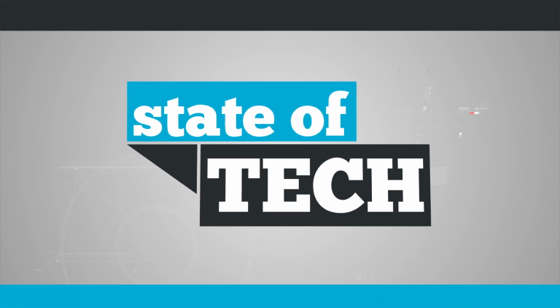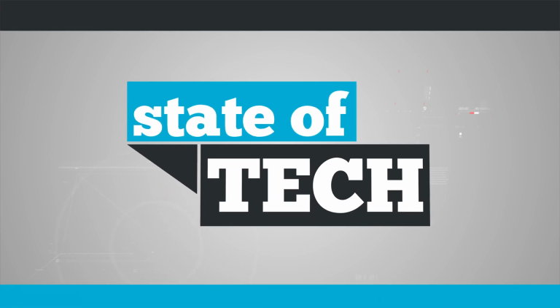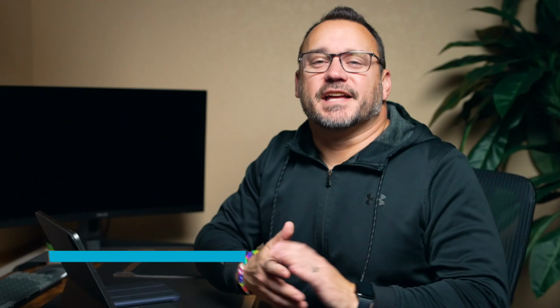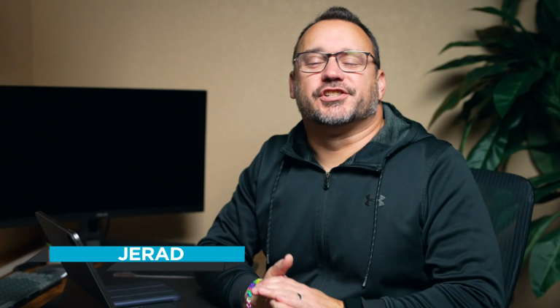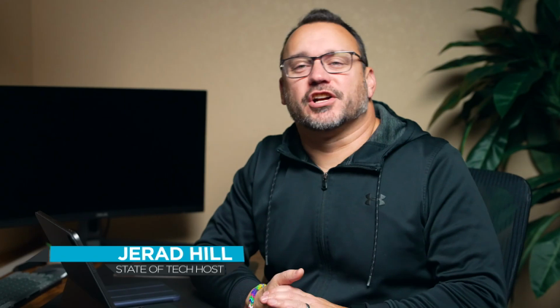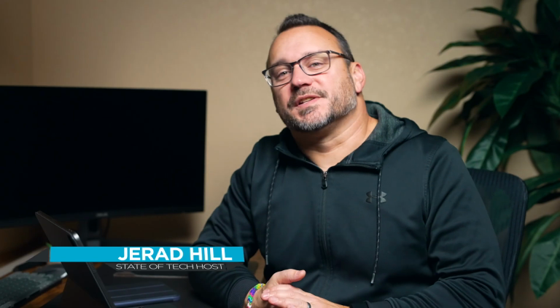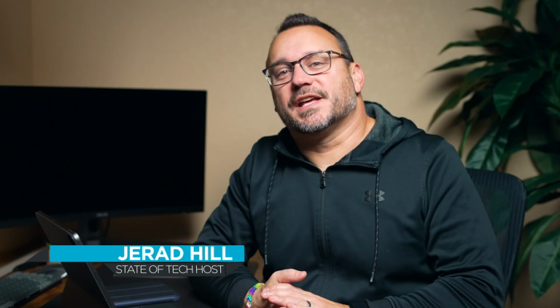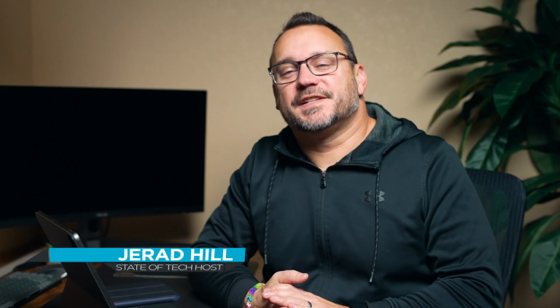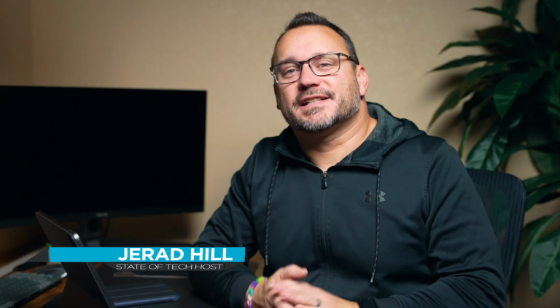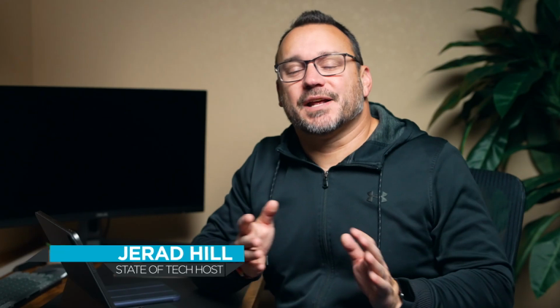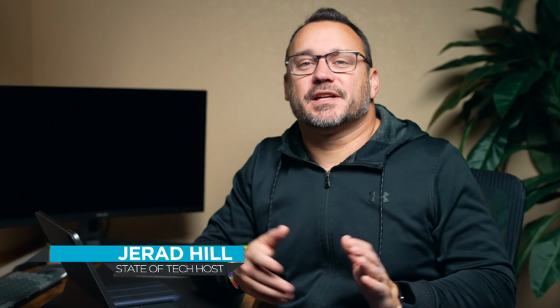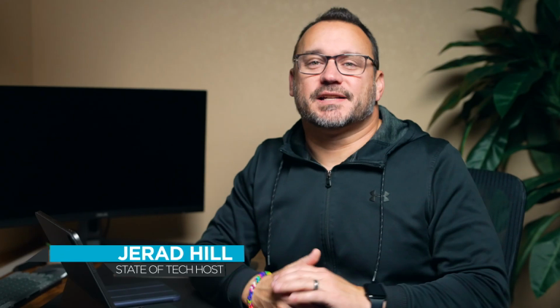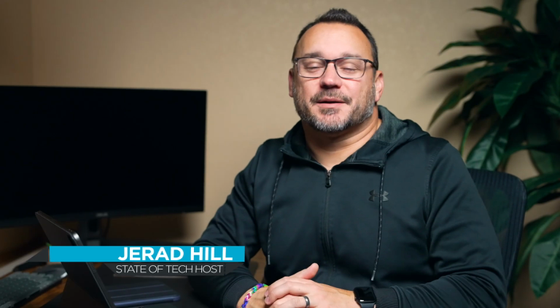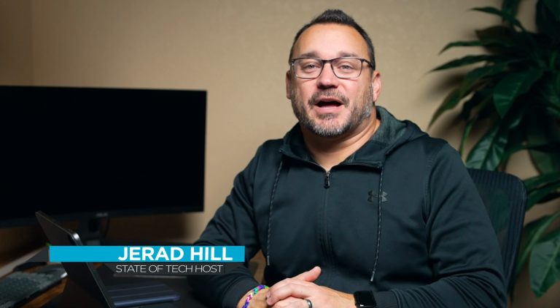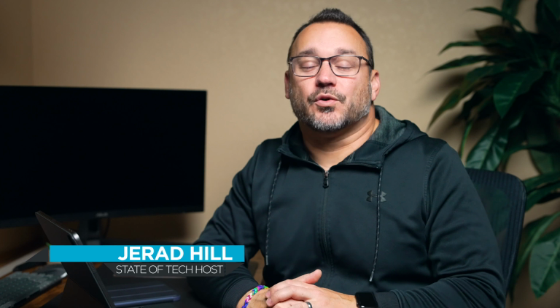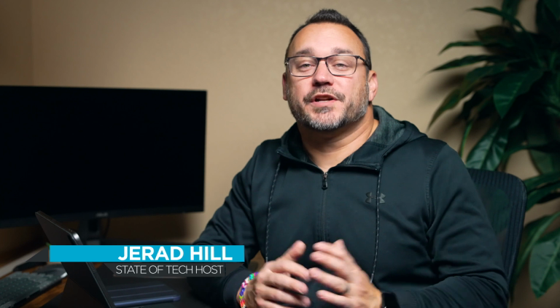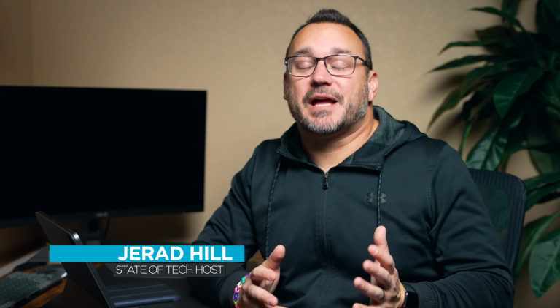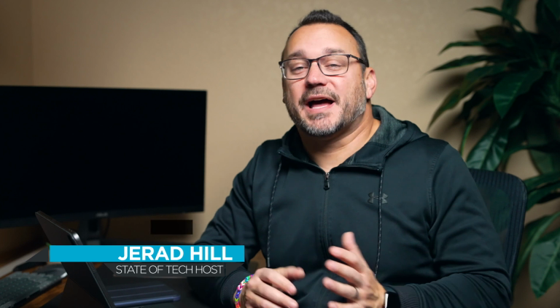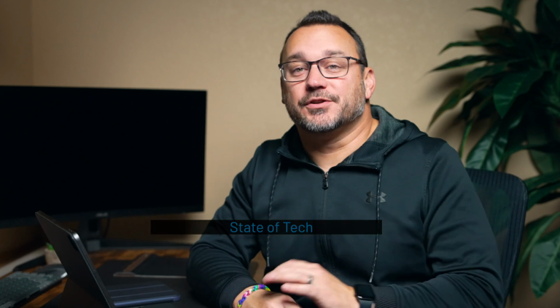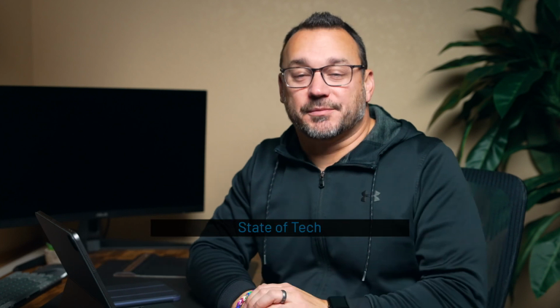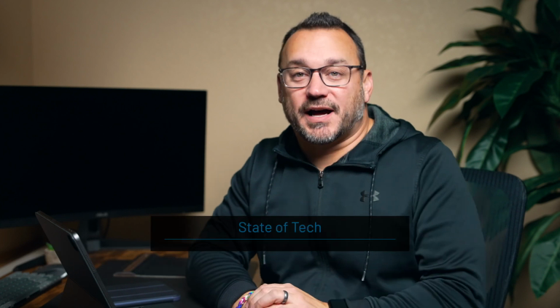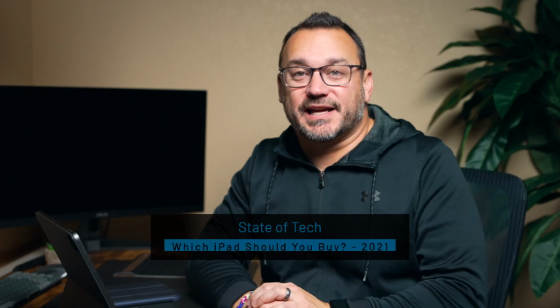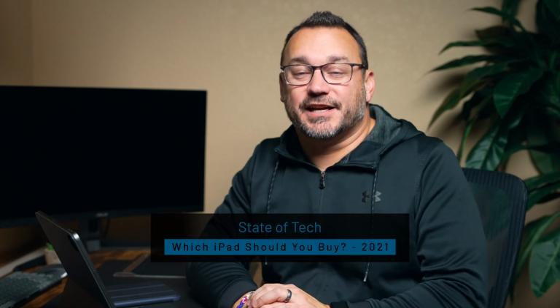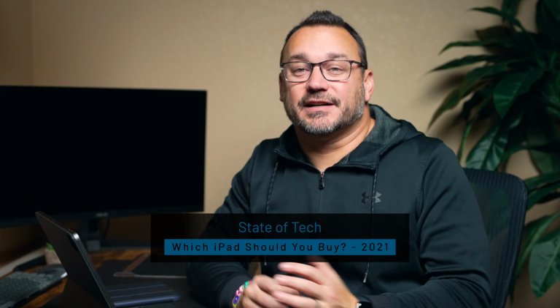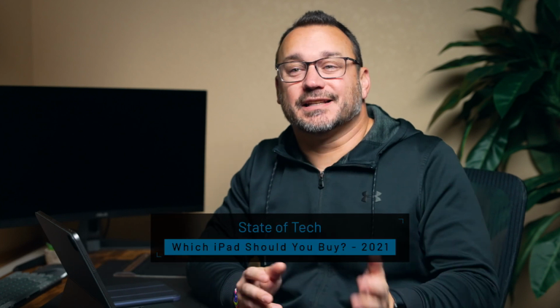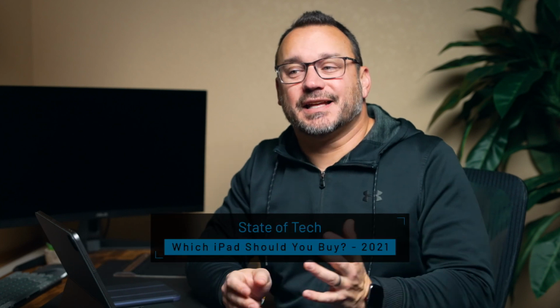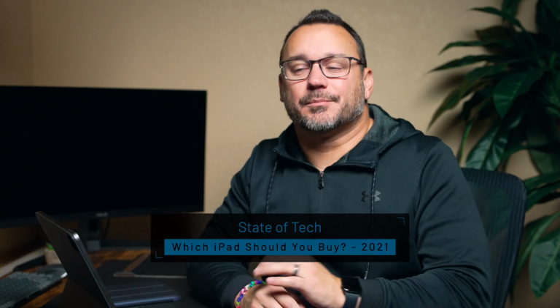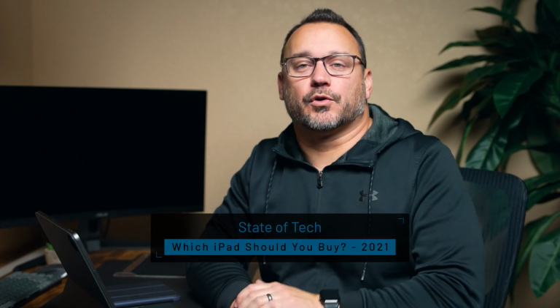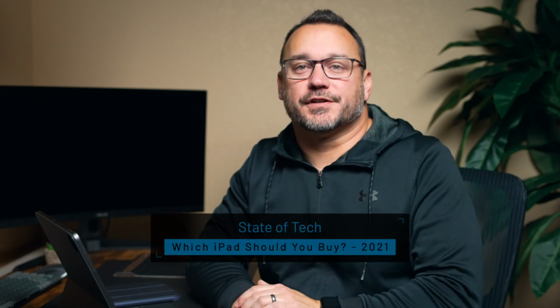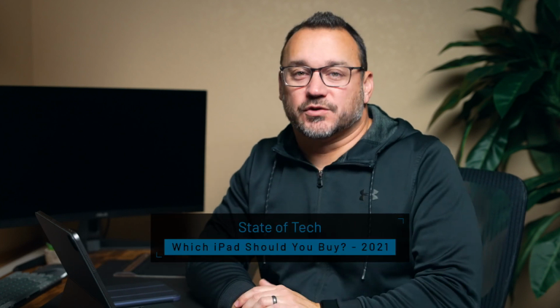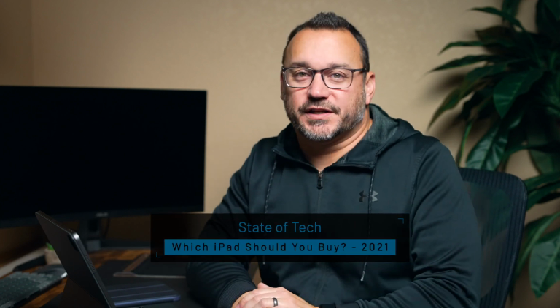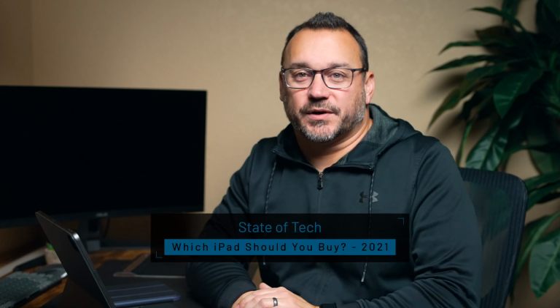Hey, it's Jared with State of Tech. Today we're going to talk about which iPad you should buy here in the later portion of 2021.